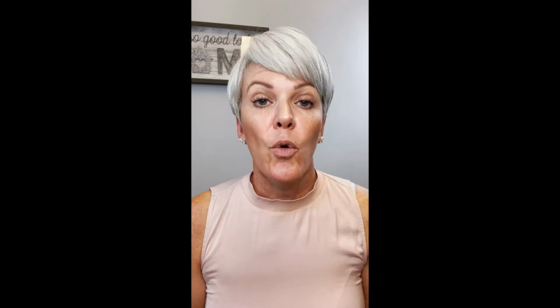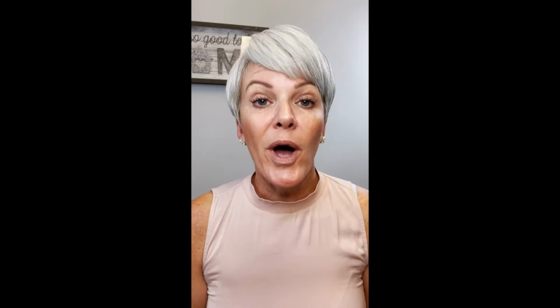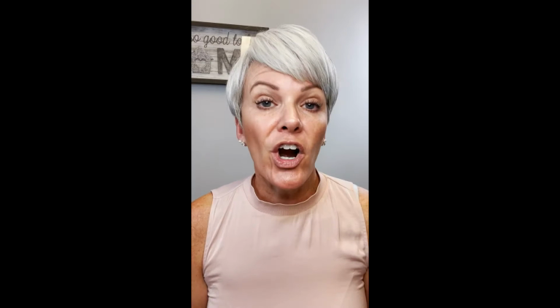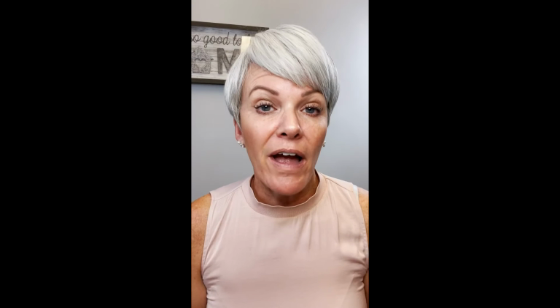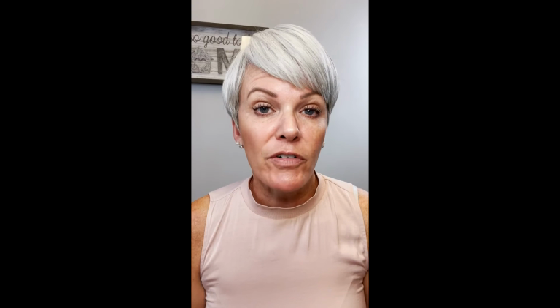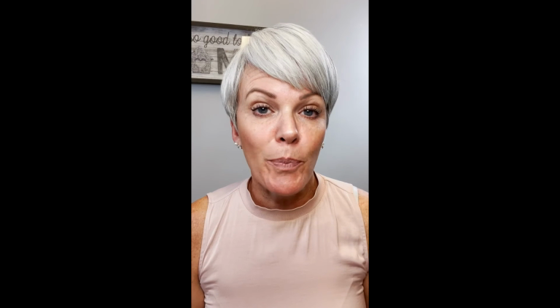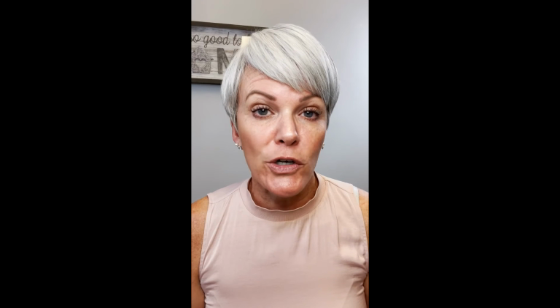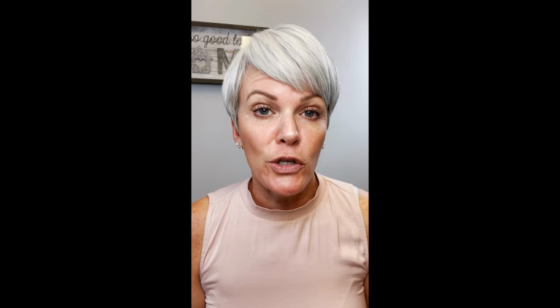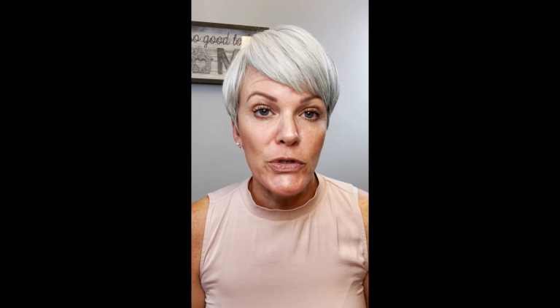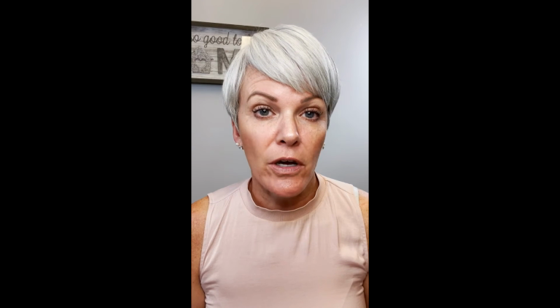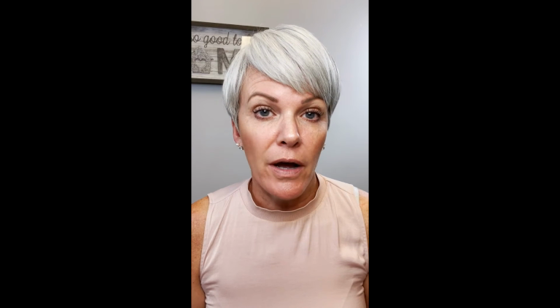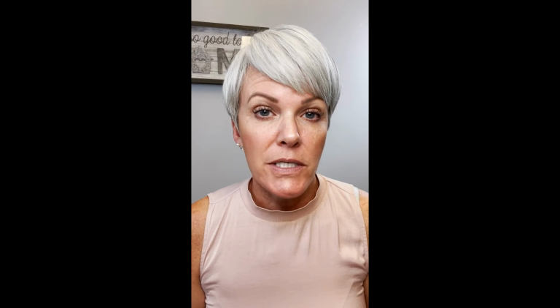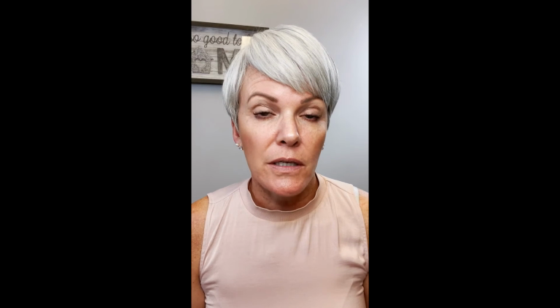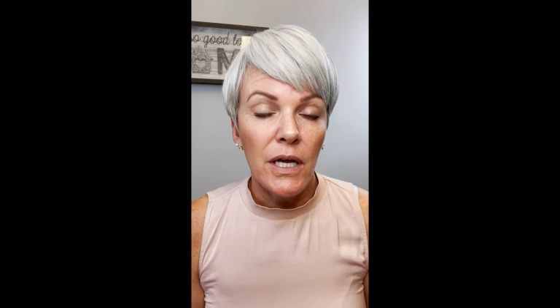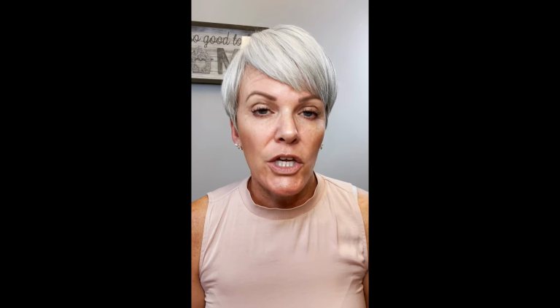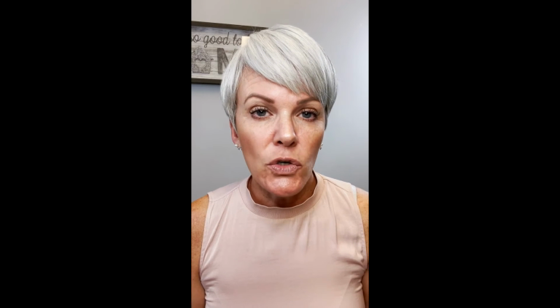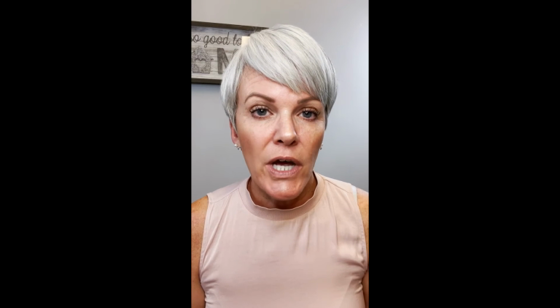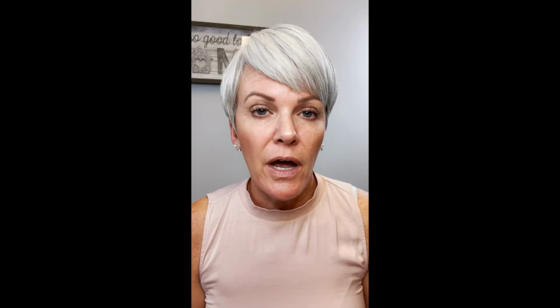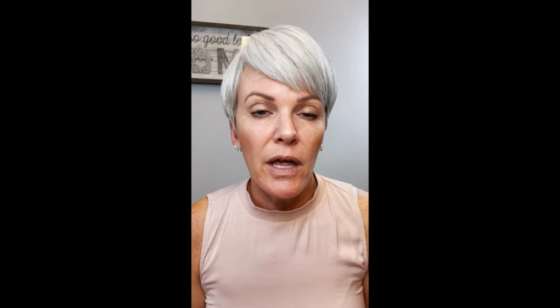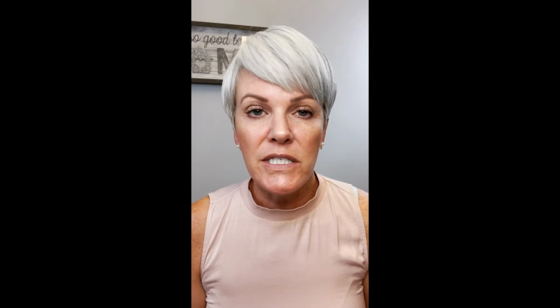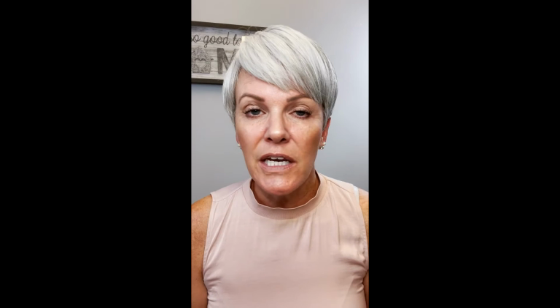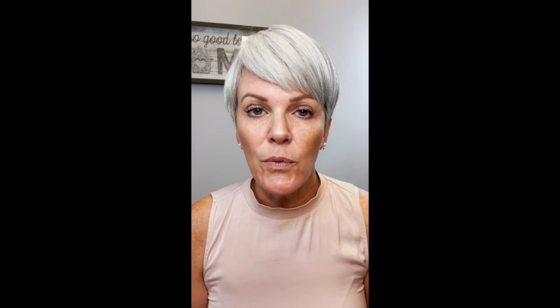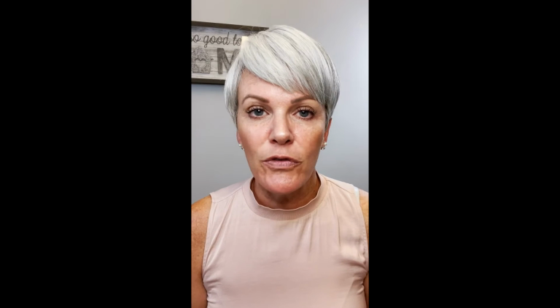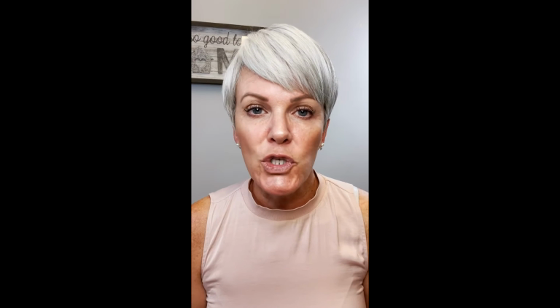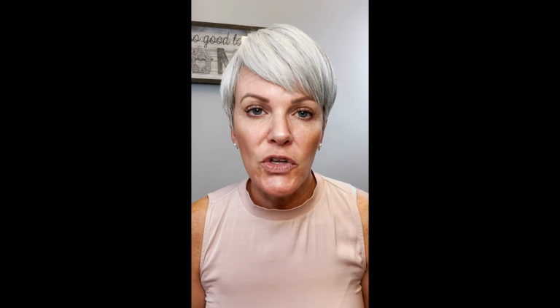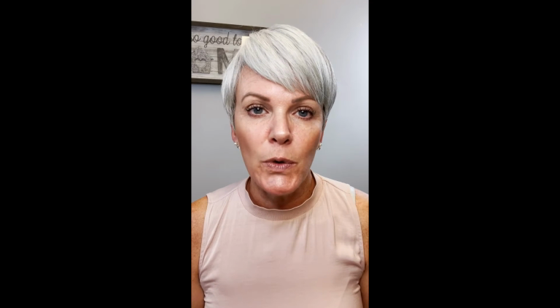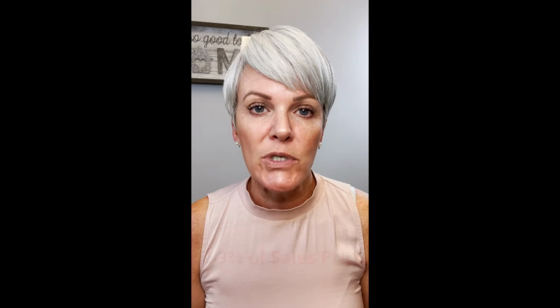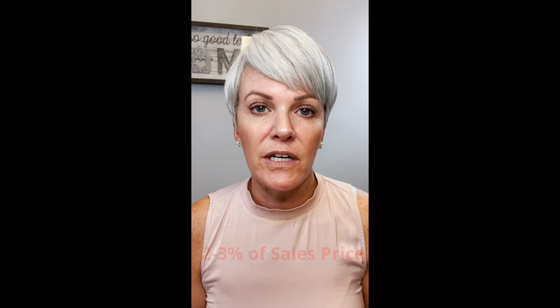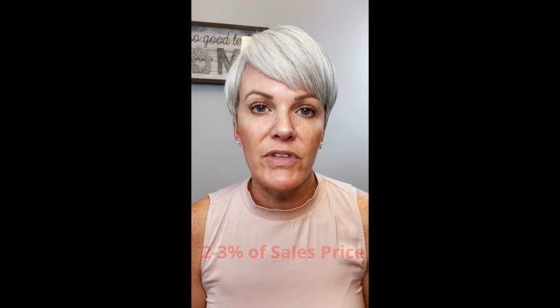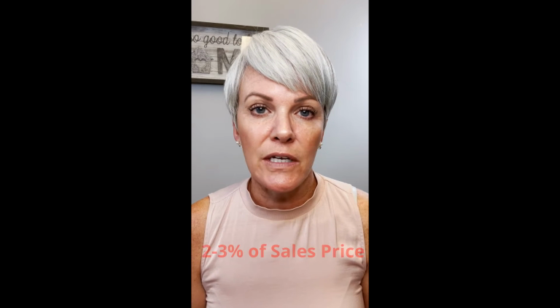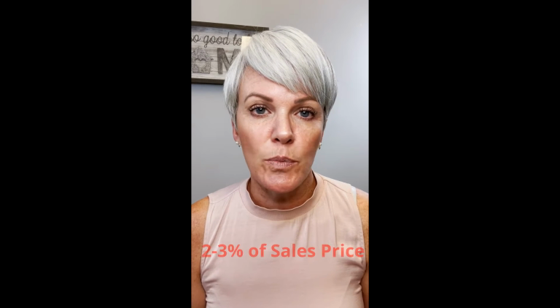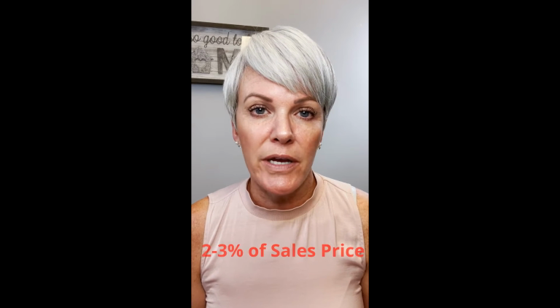What are average buyer's closing costs? In Utah, it's anywhere from 2% to 3% of the sales price.